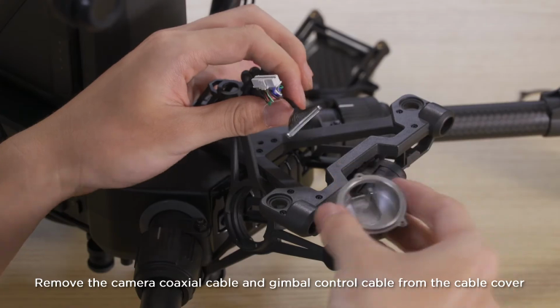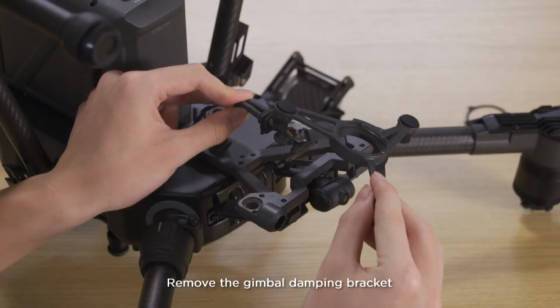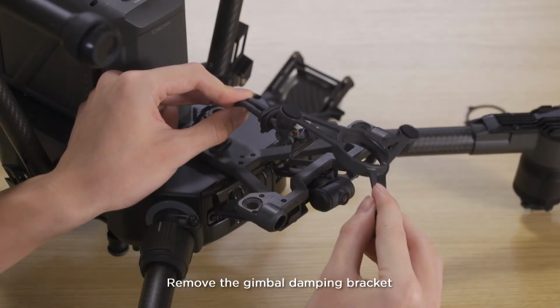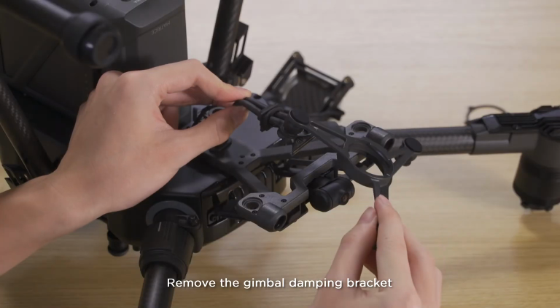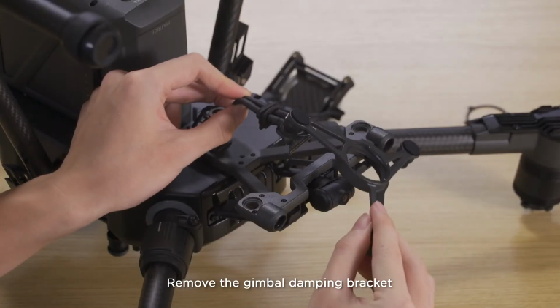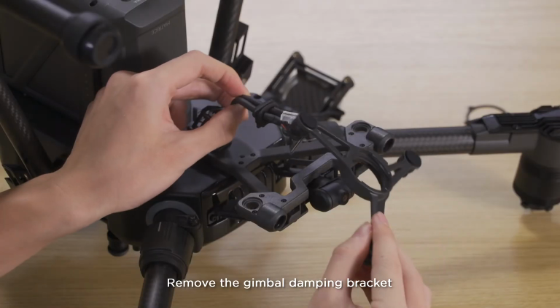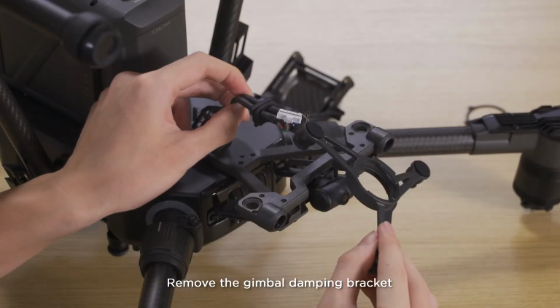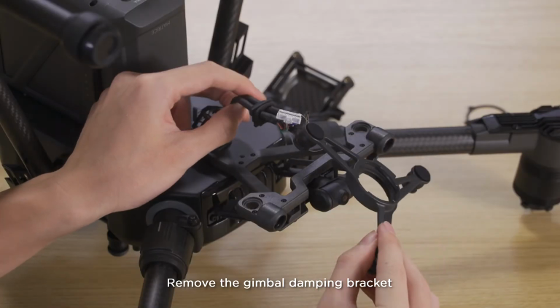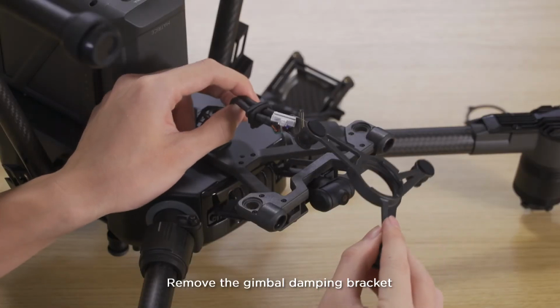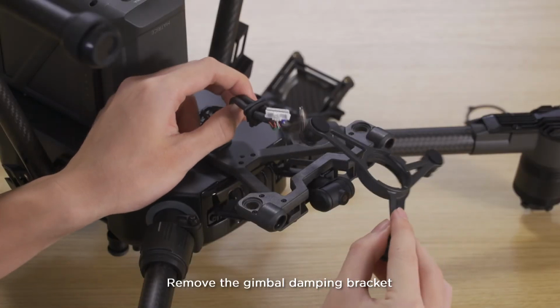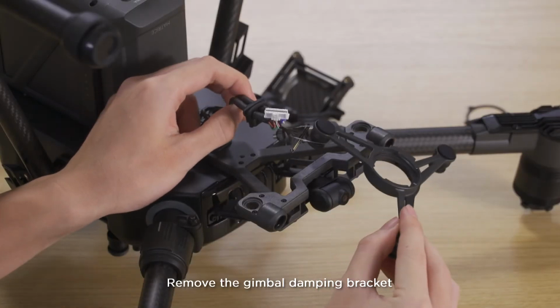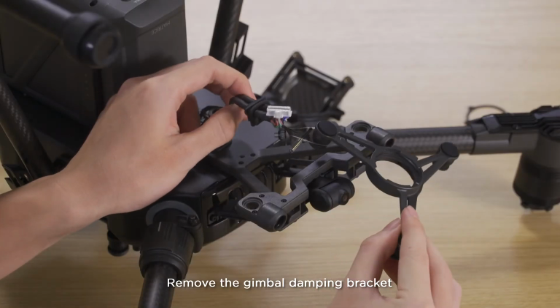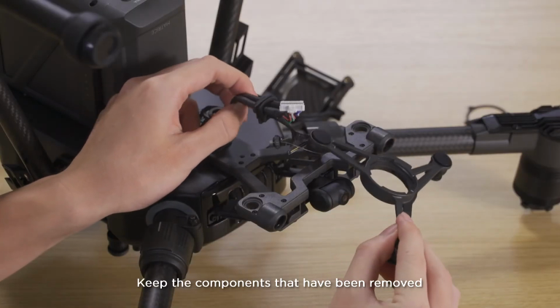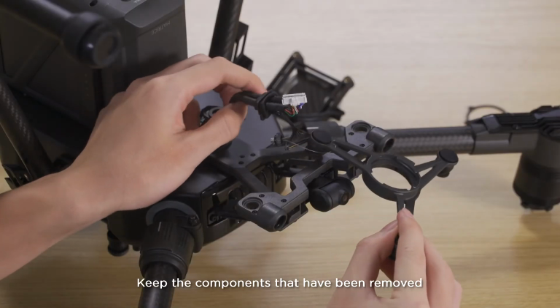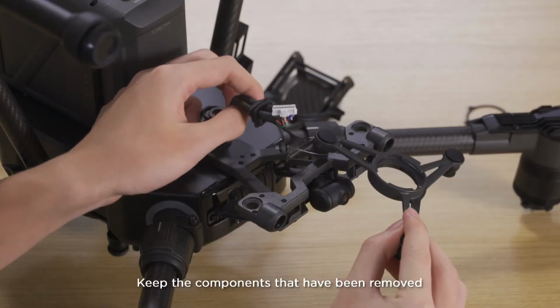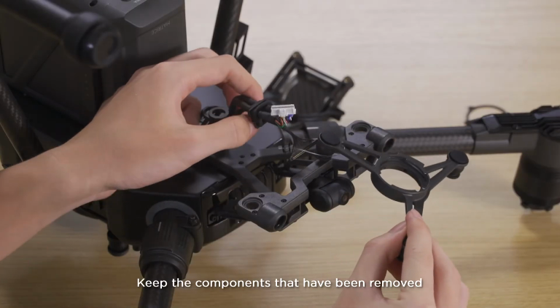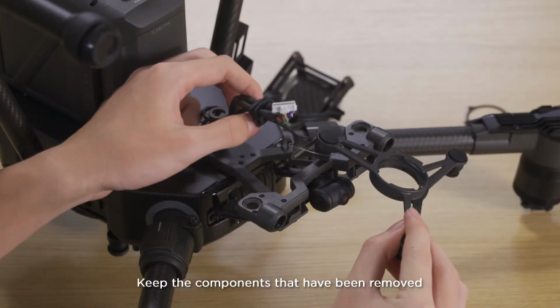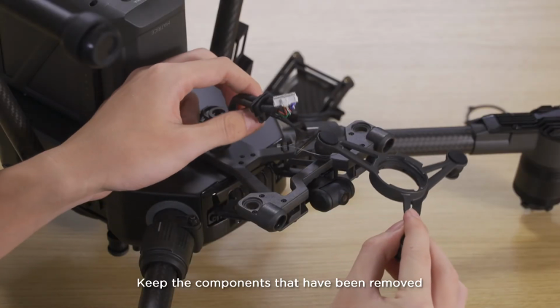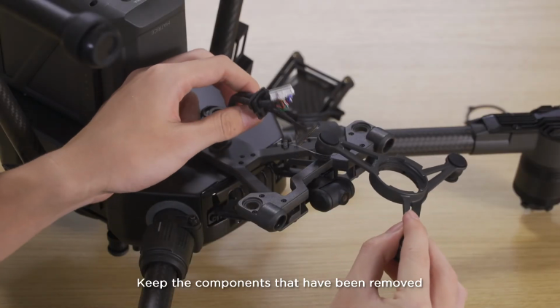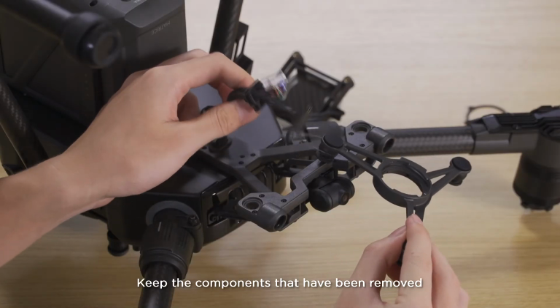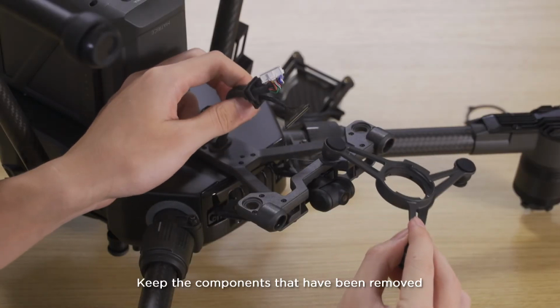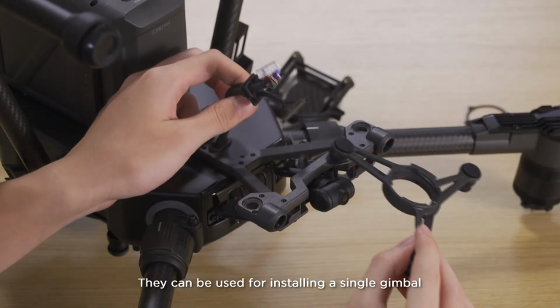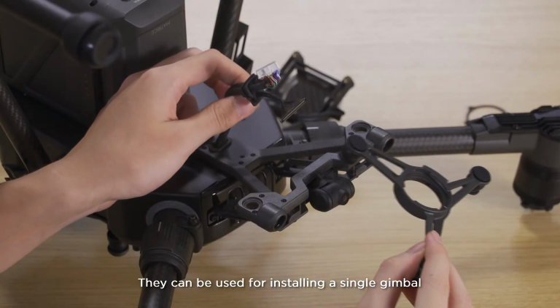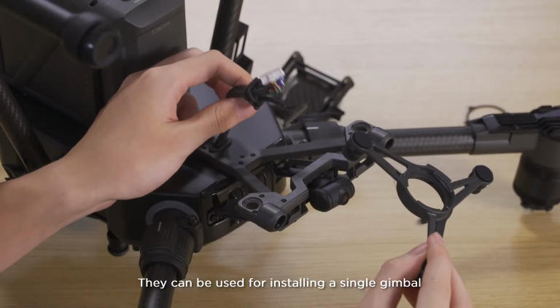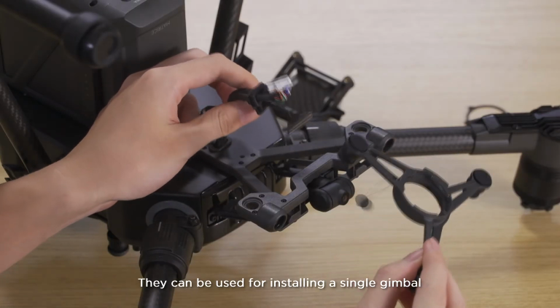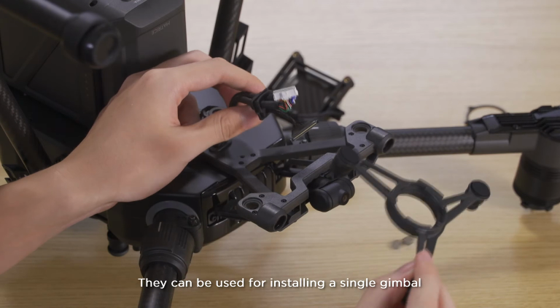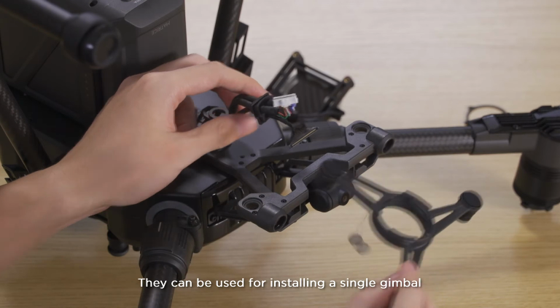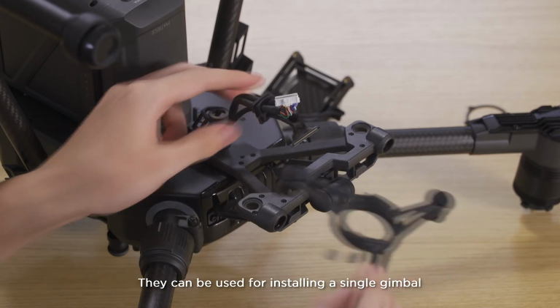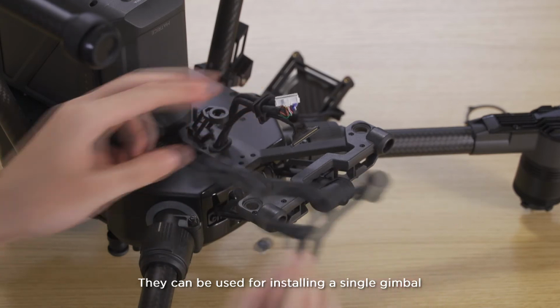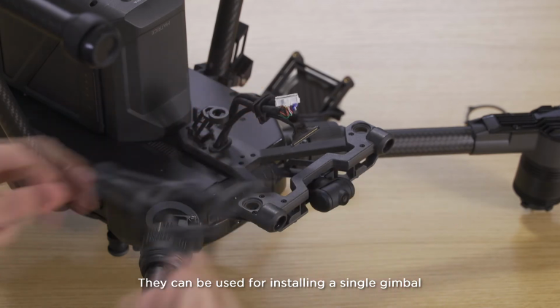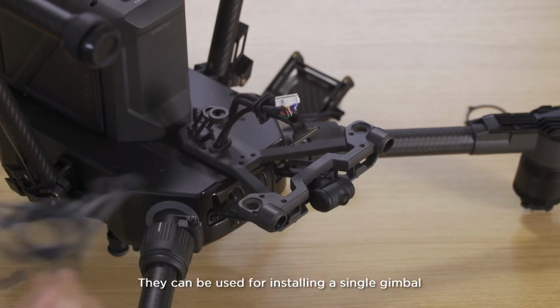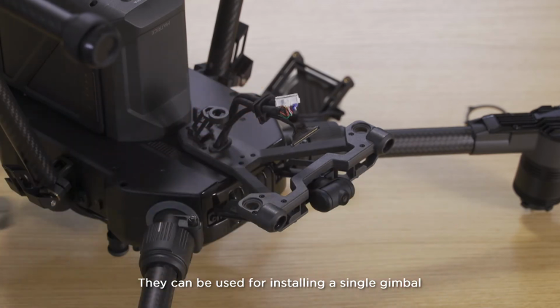Remove the gimbal dampening bracket. Keep the components that have been removed — they can be used for installing a single gimbal.